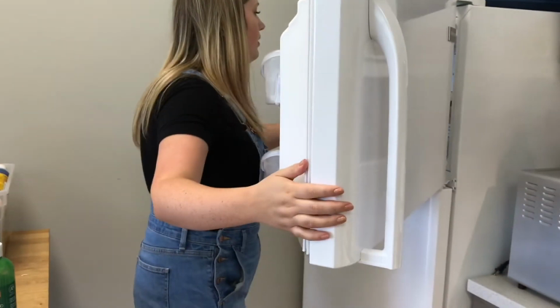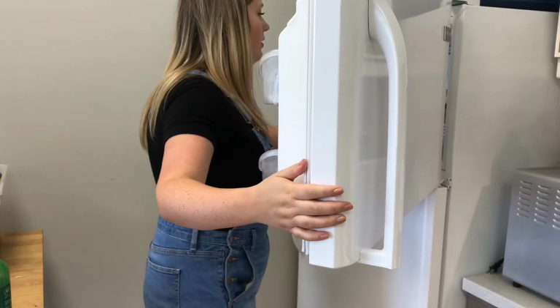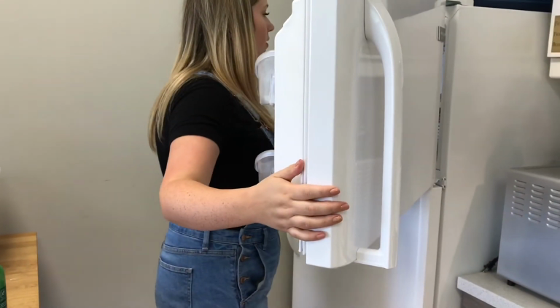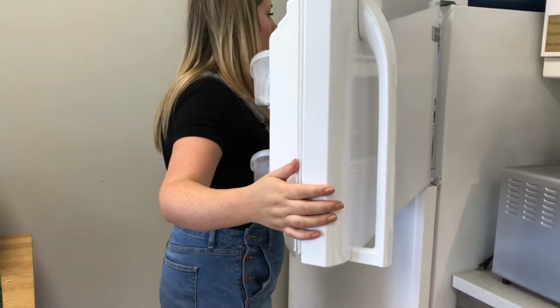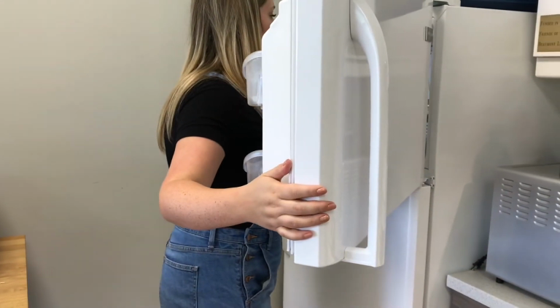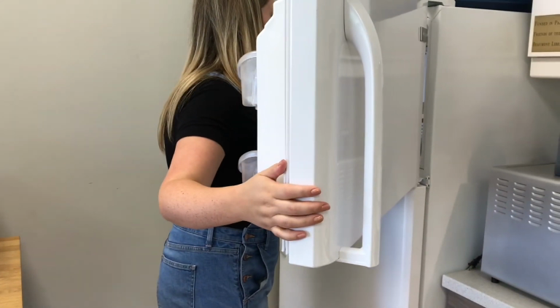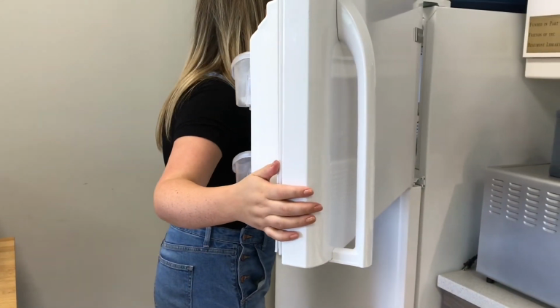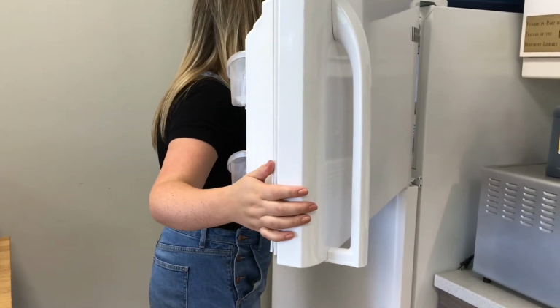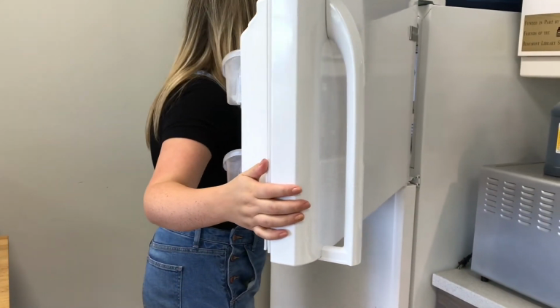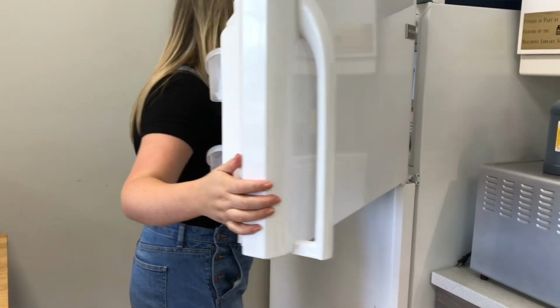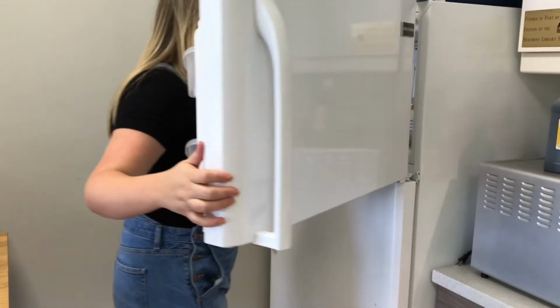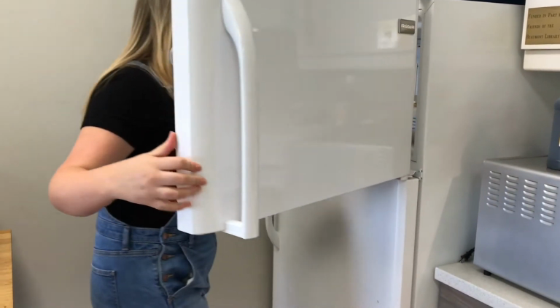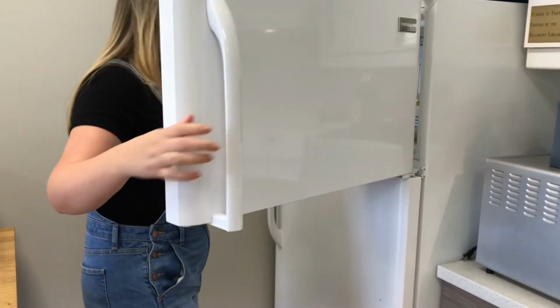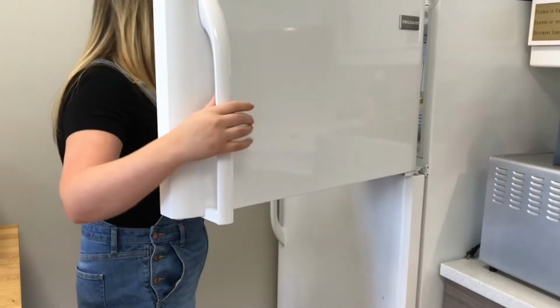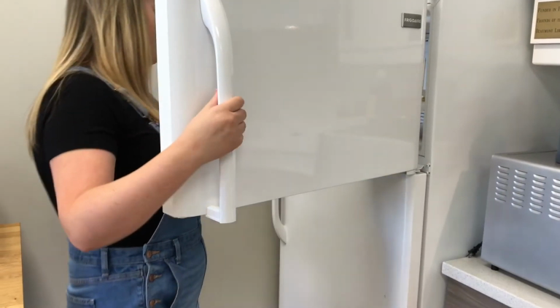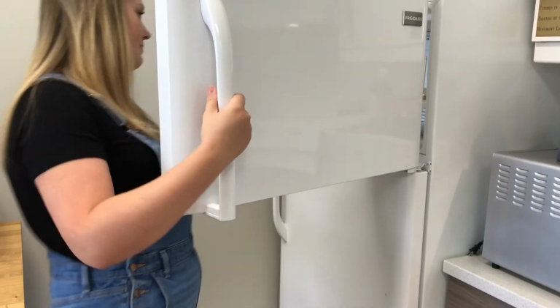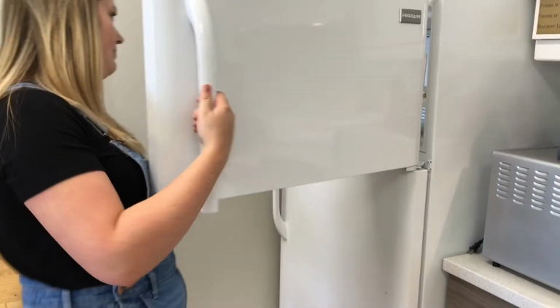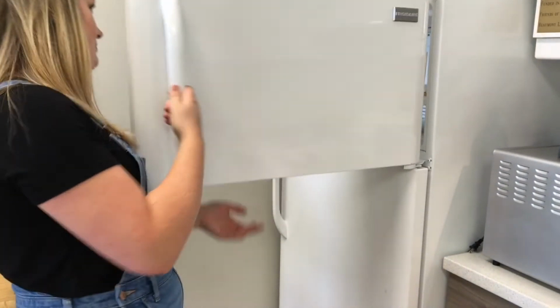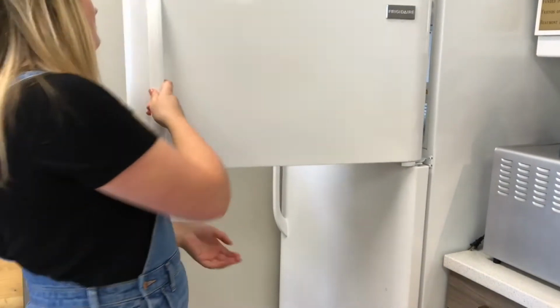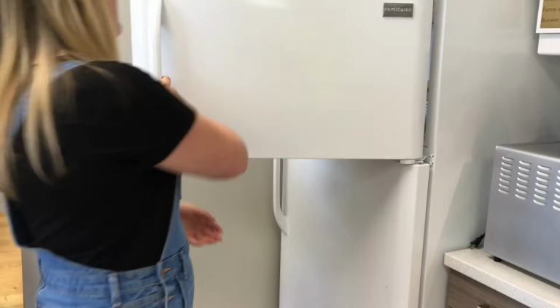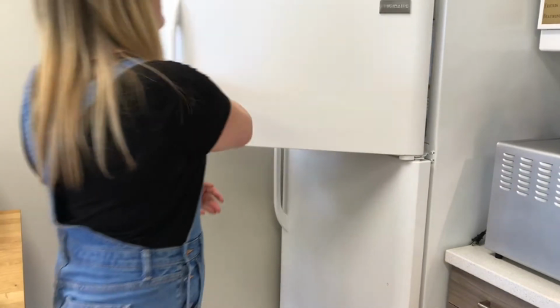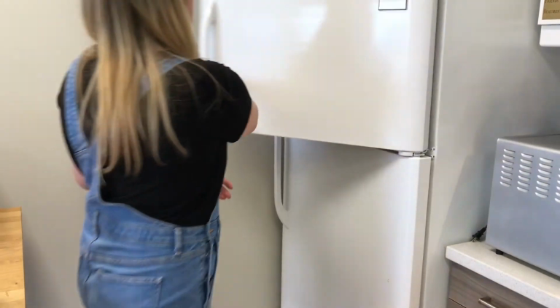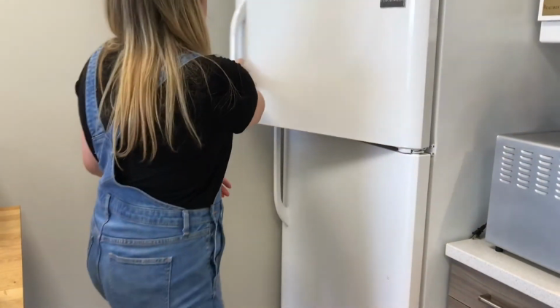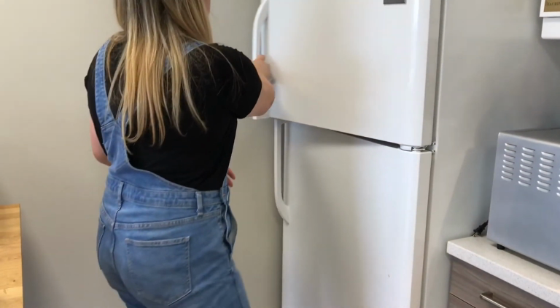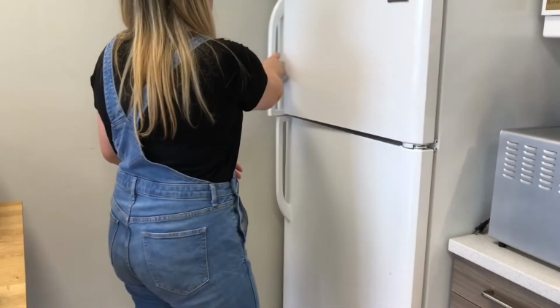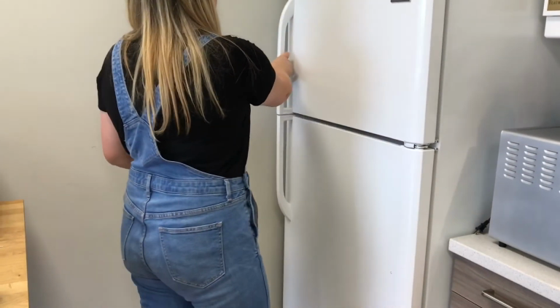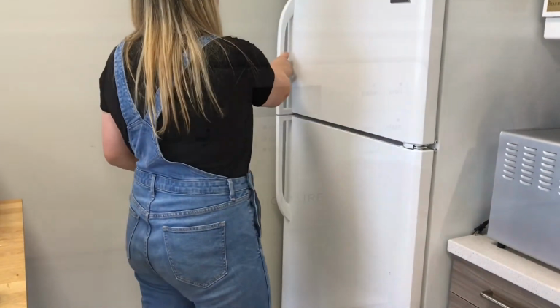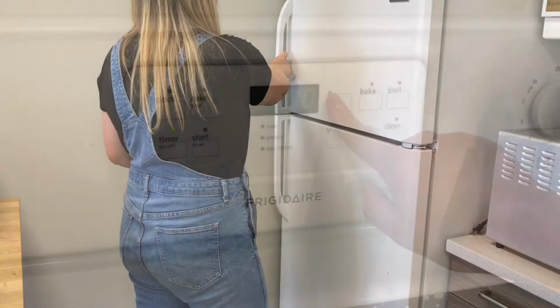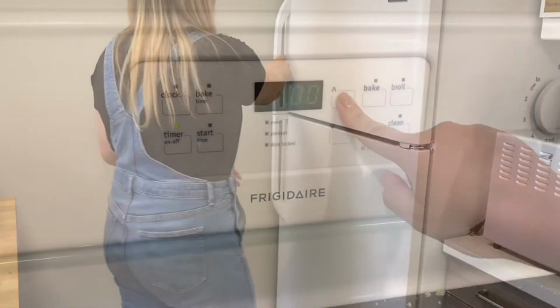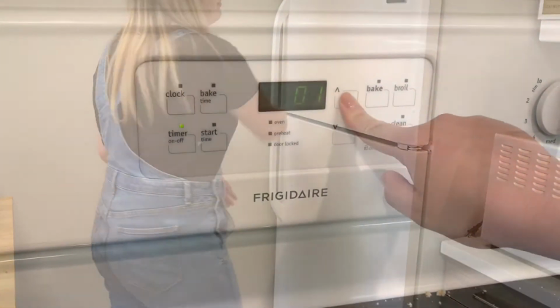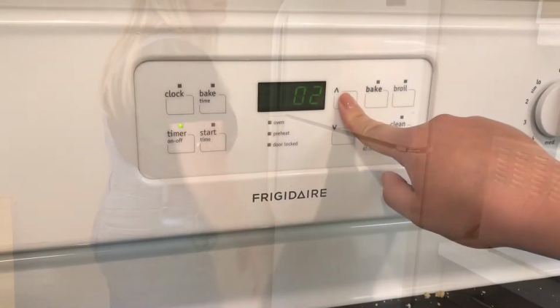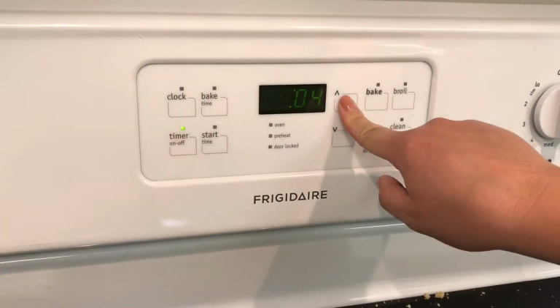Next, you're going to place your cake pops with the sticks in the freezer and allow them to harden for about 20 minutes.